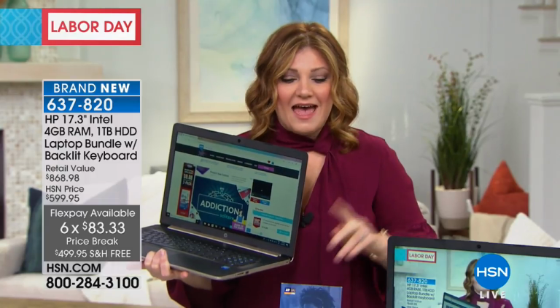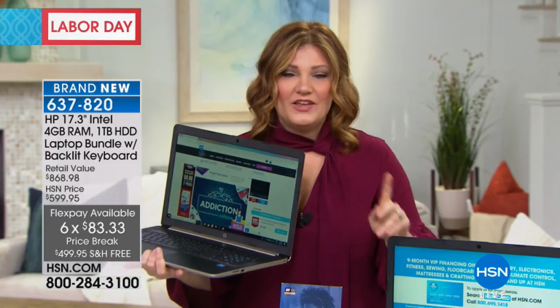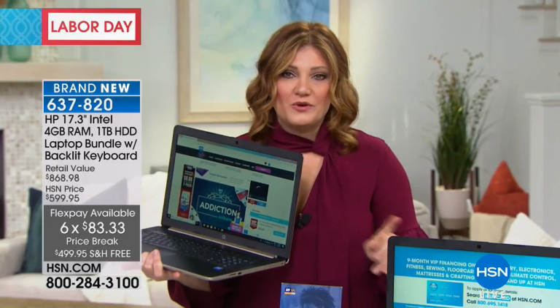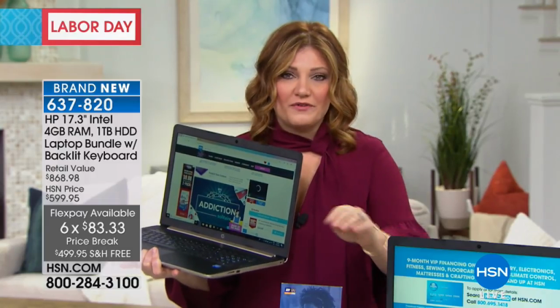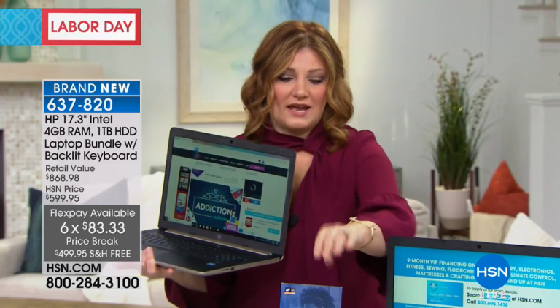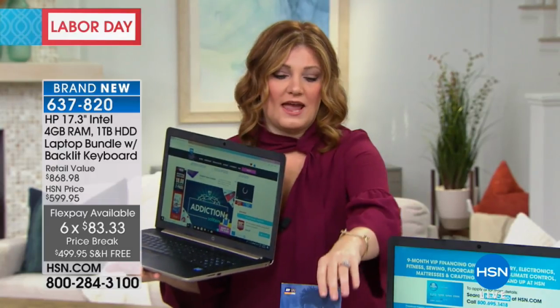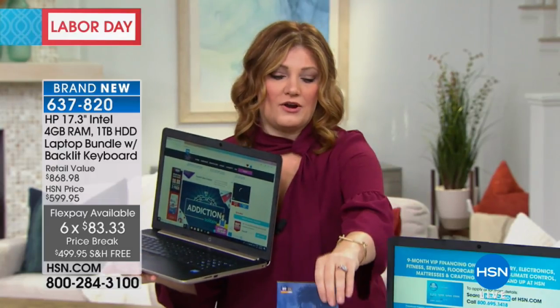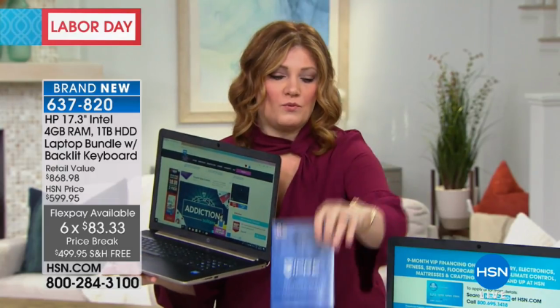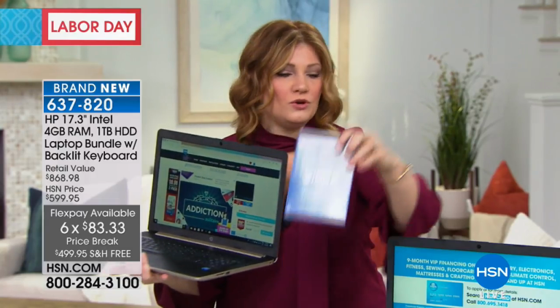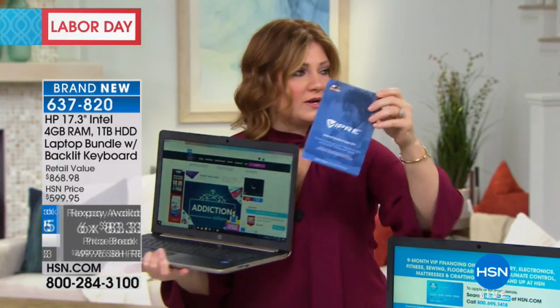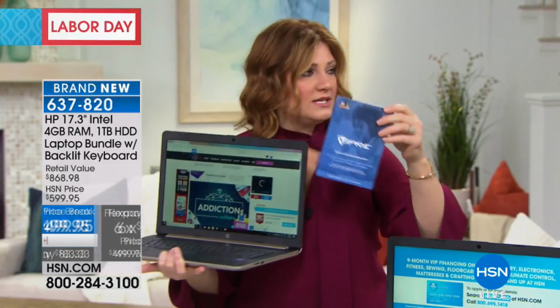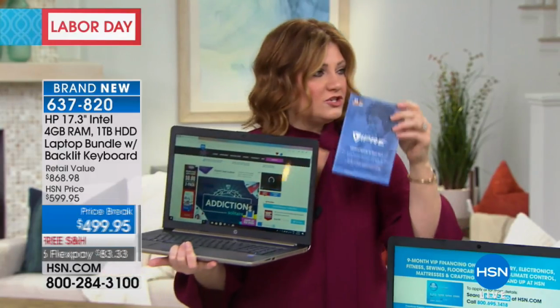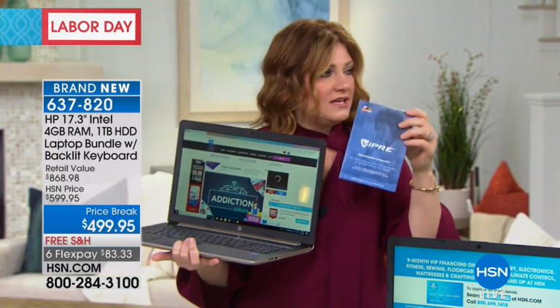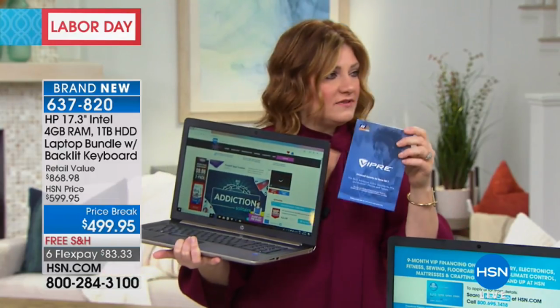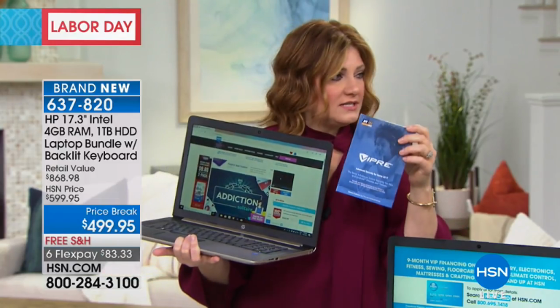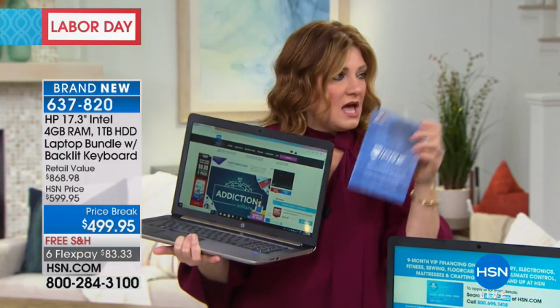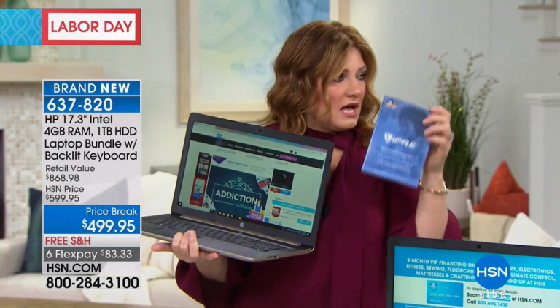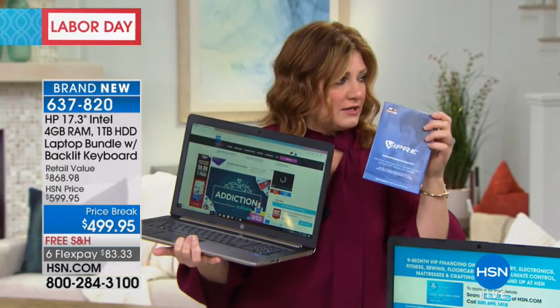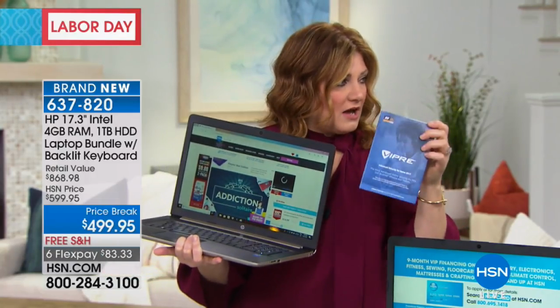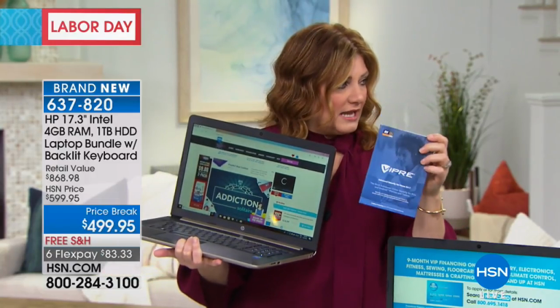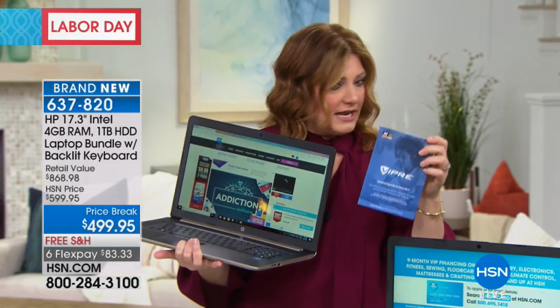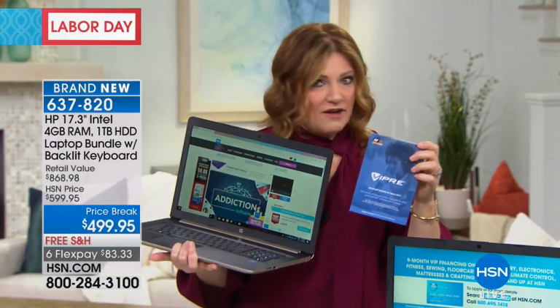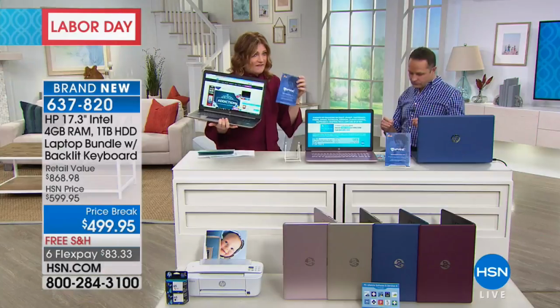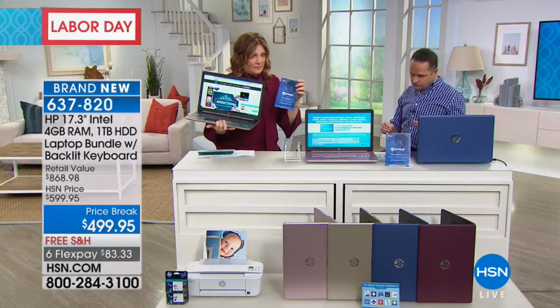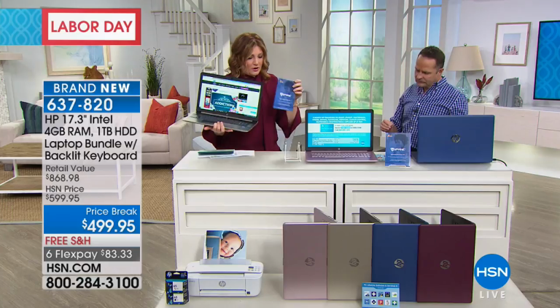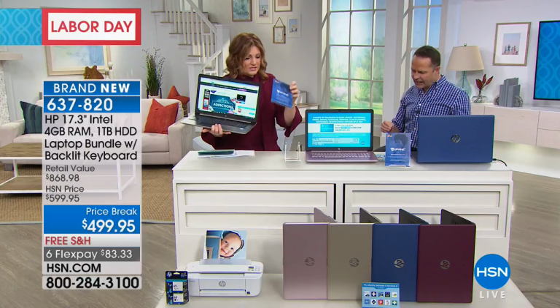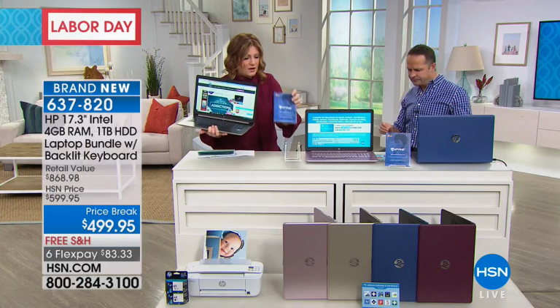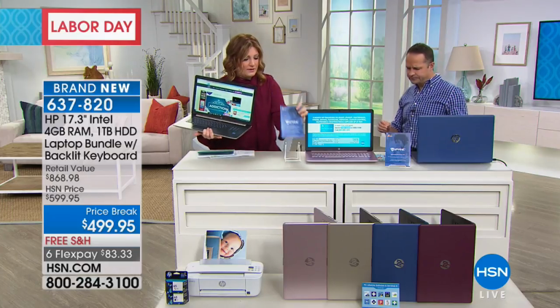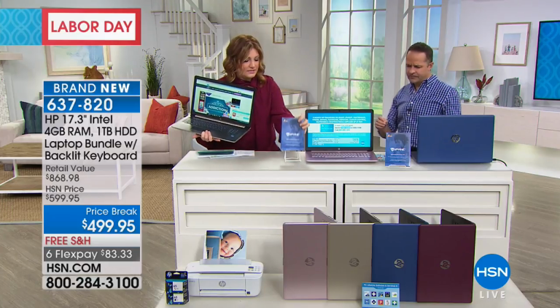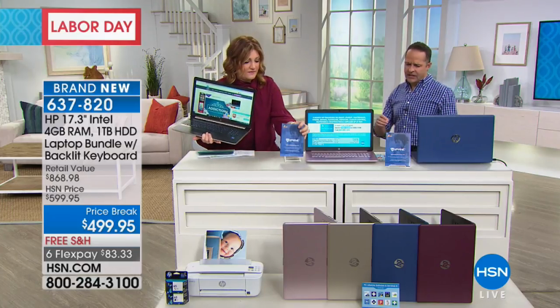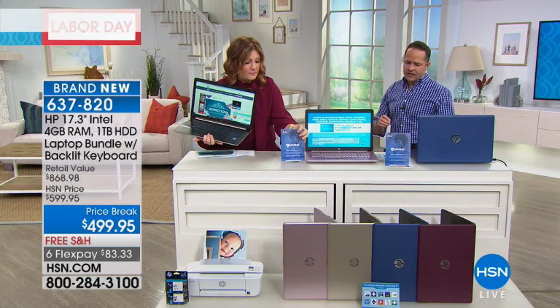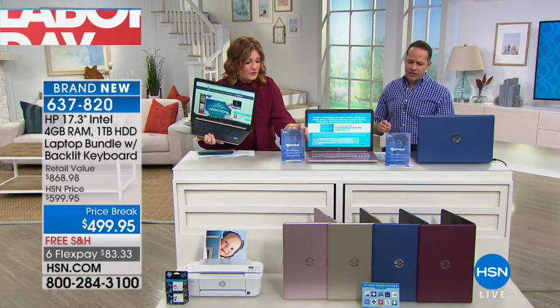And don't forget — Aaron is also going to quickly highlight the Viper as well.